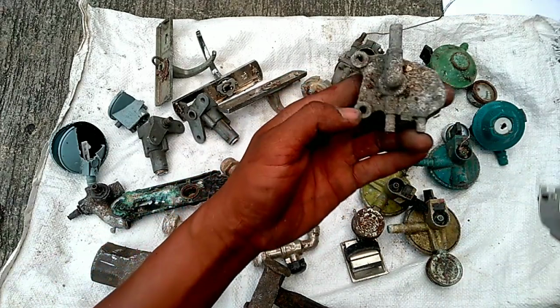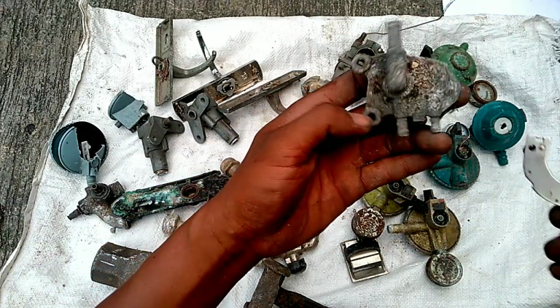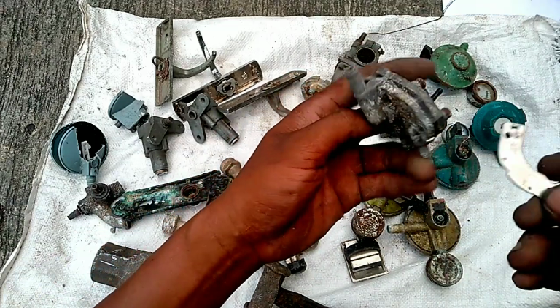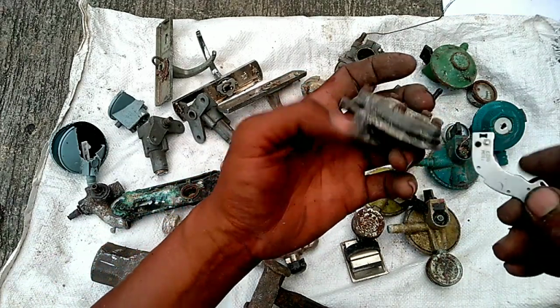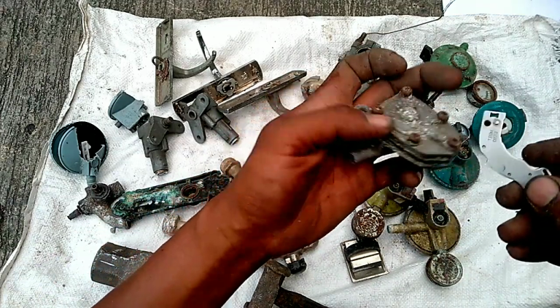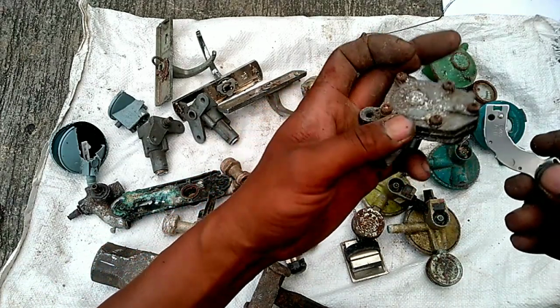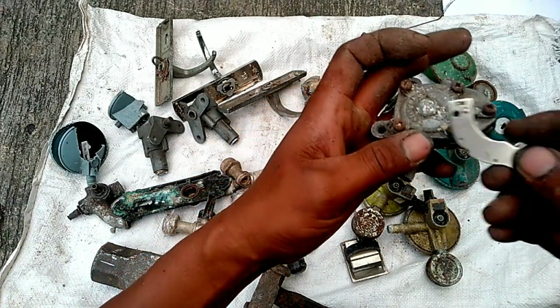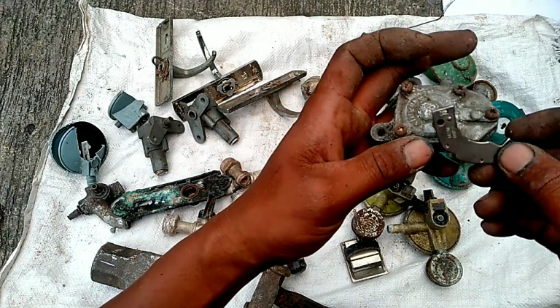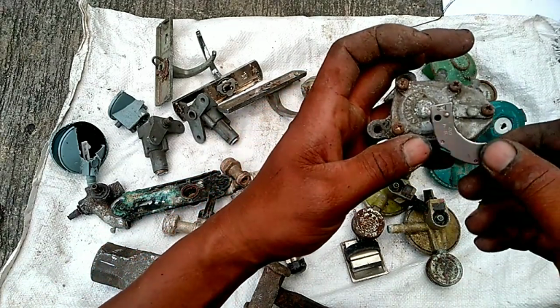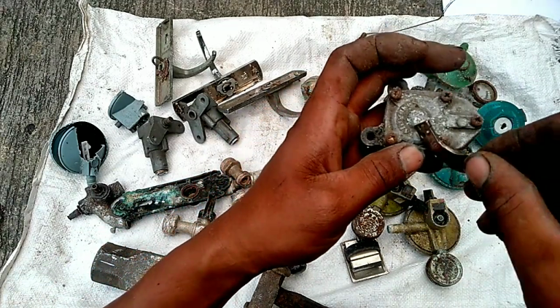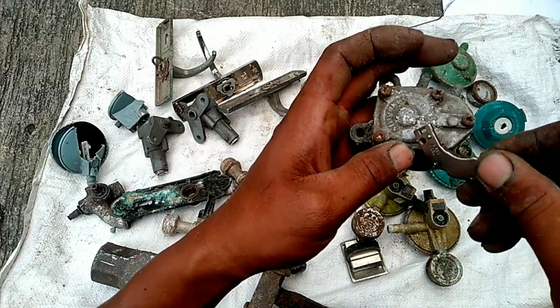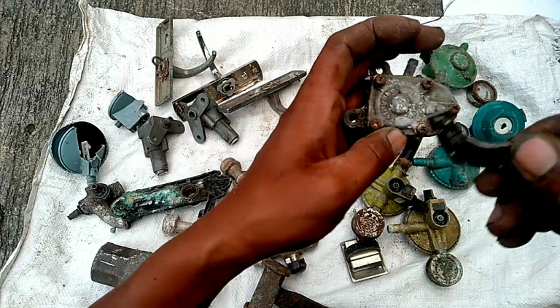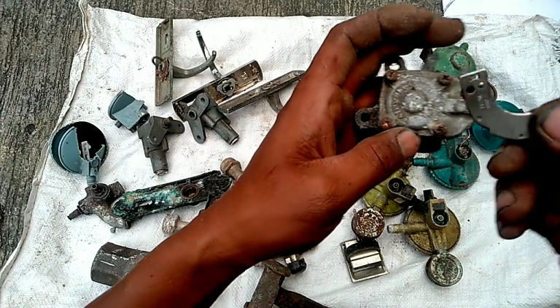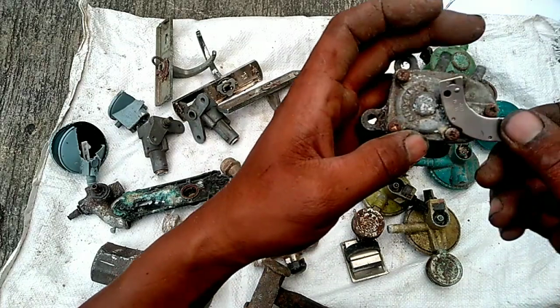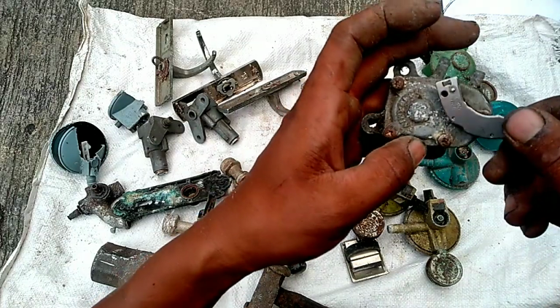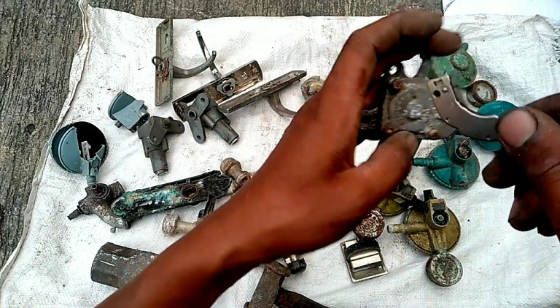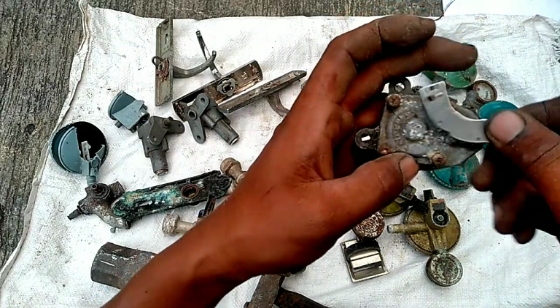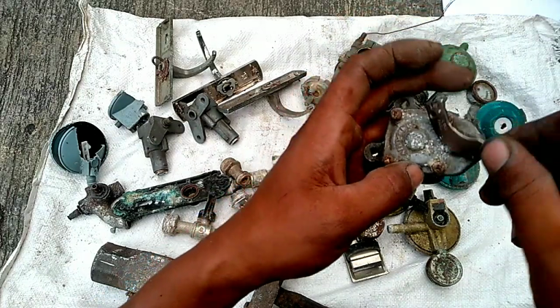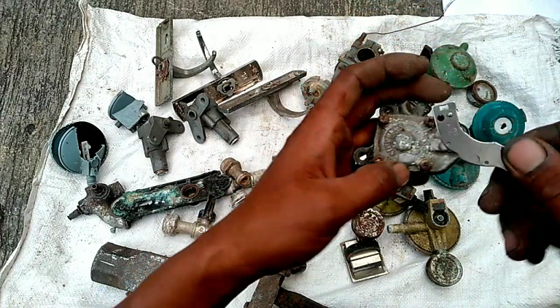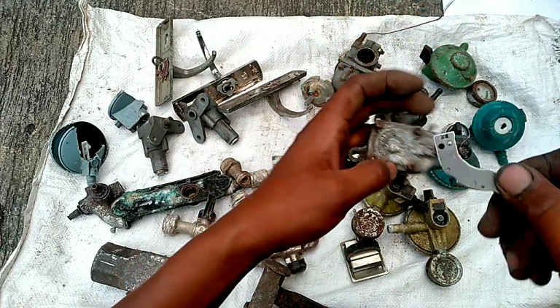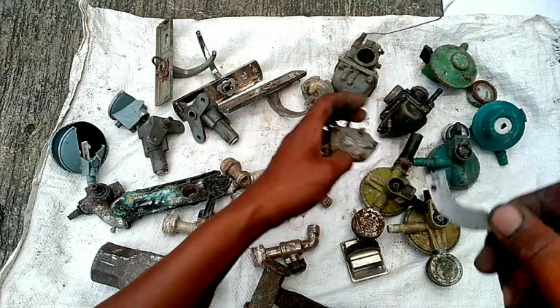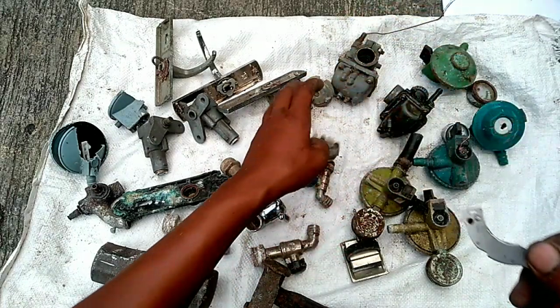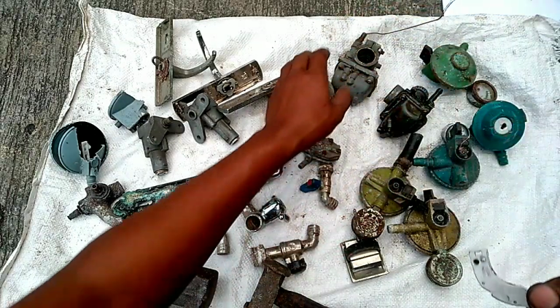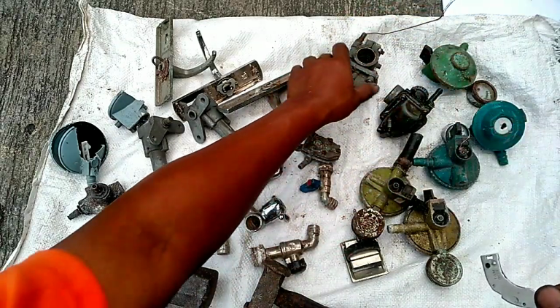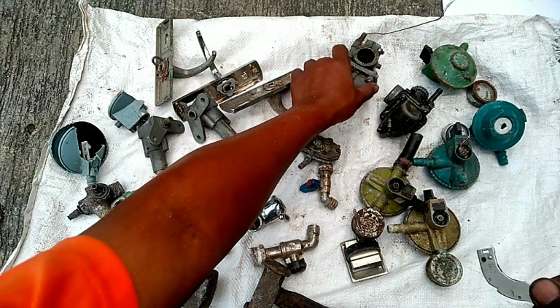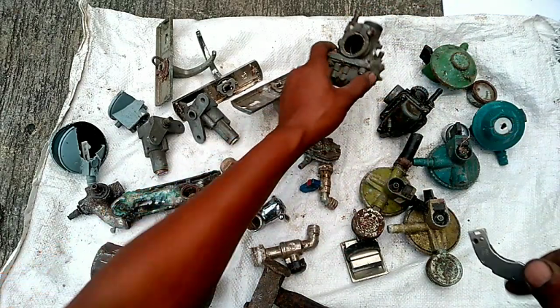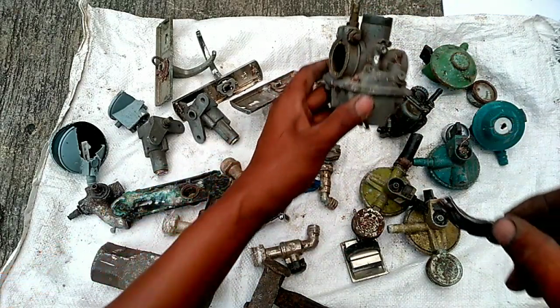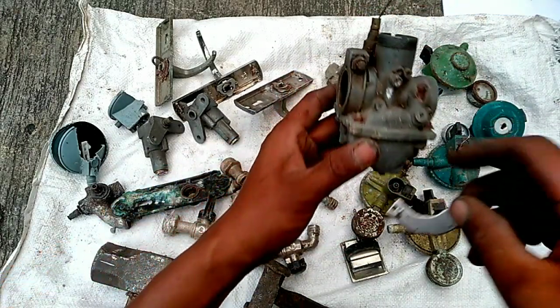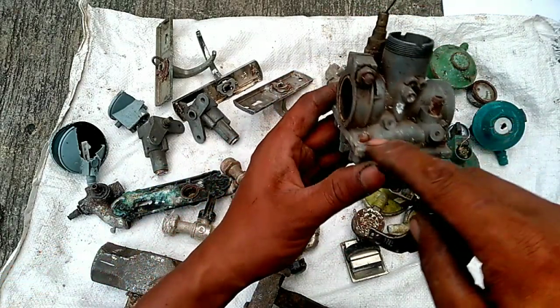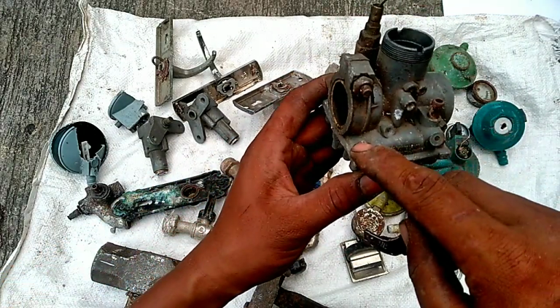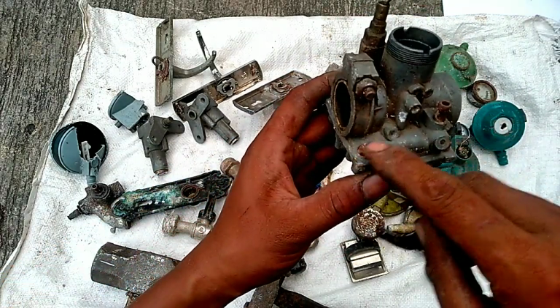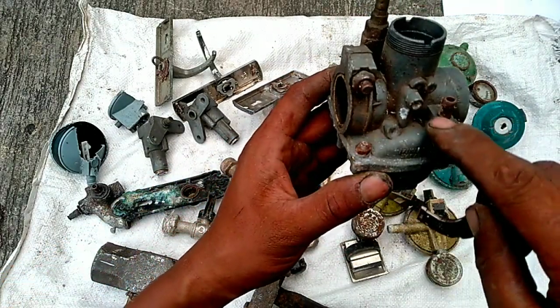Ini ada karbu. Skrup-skrupnya ini harus kita bersihkan. Ini ada karbu.